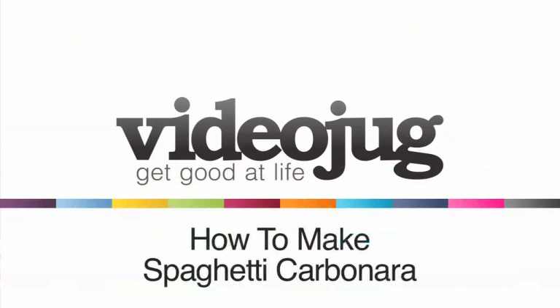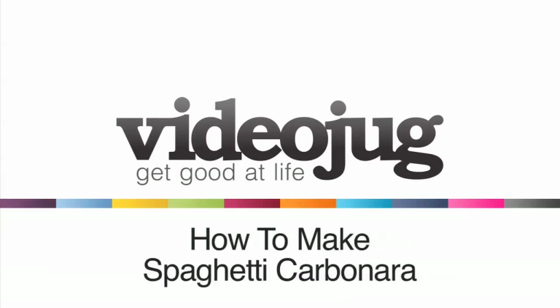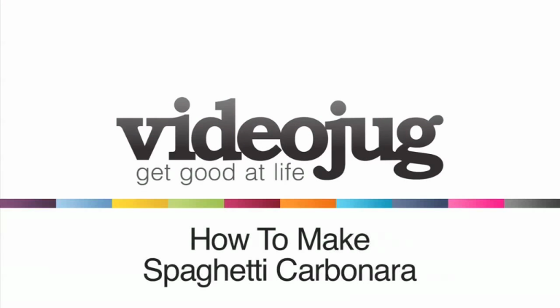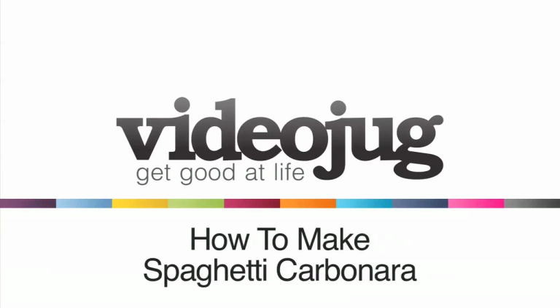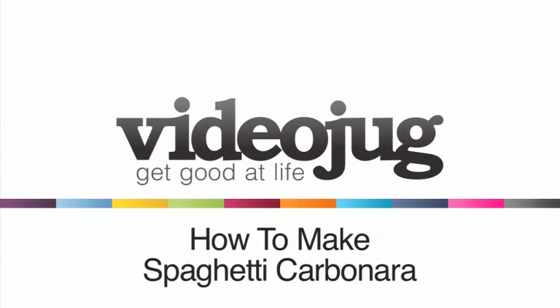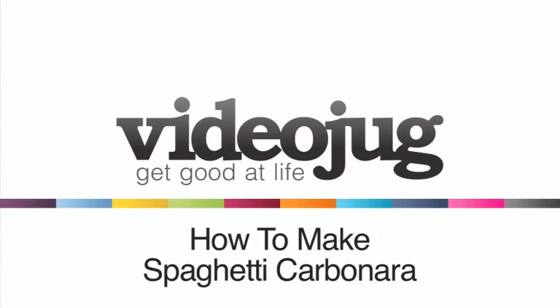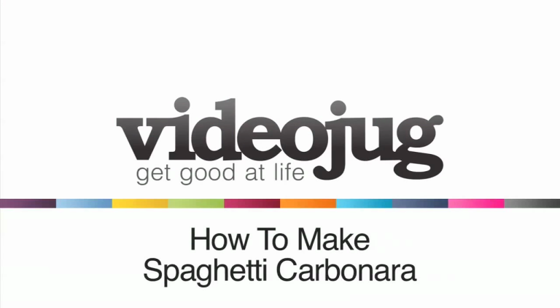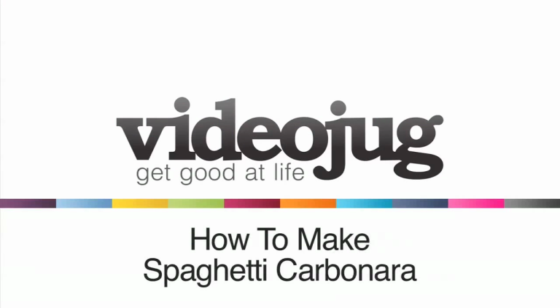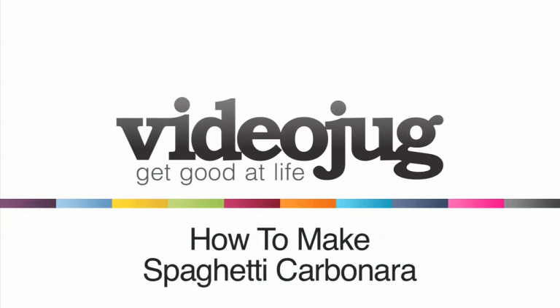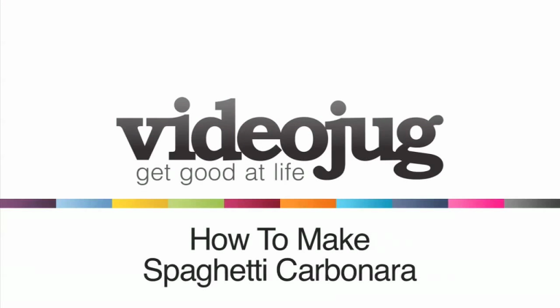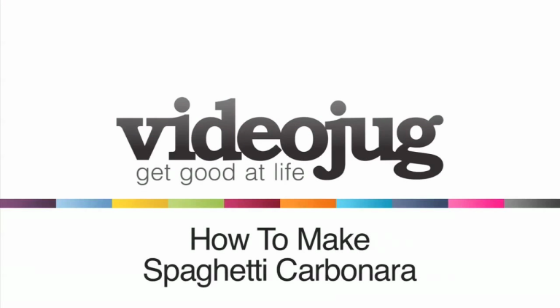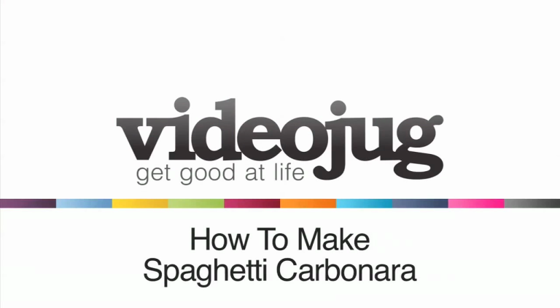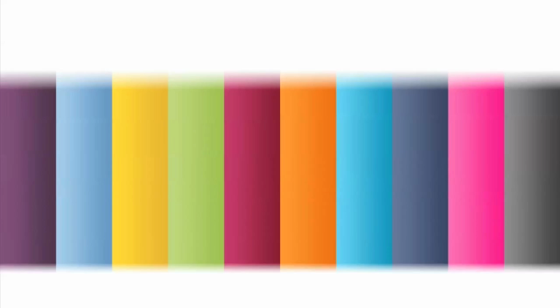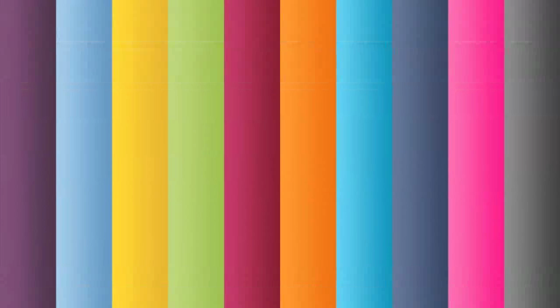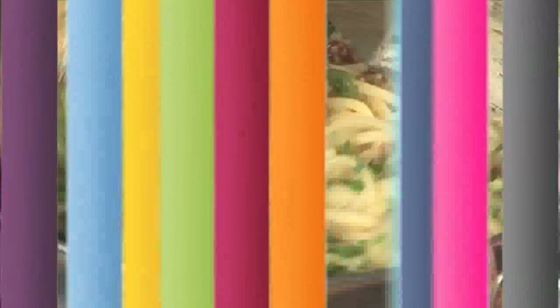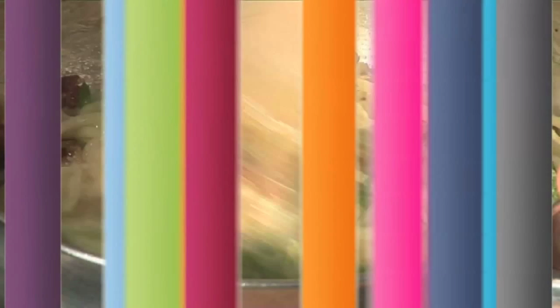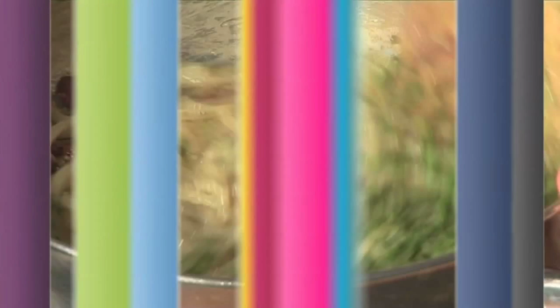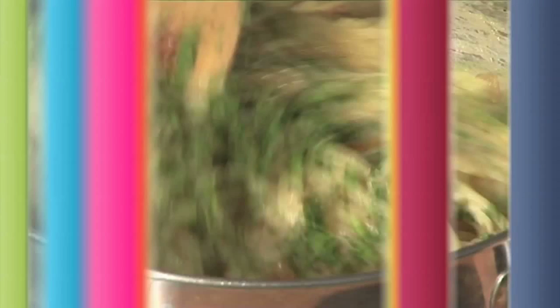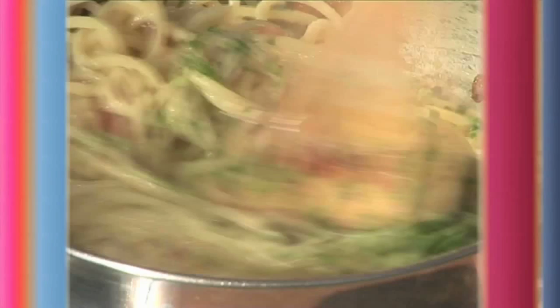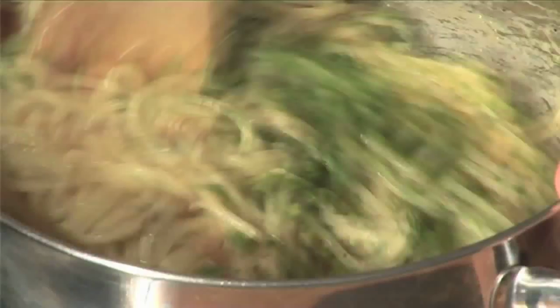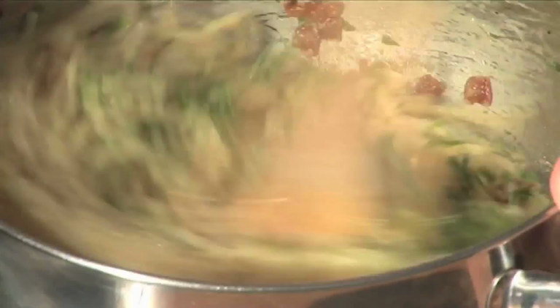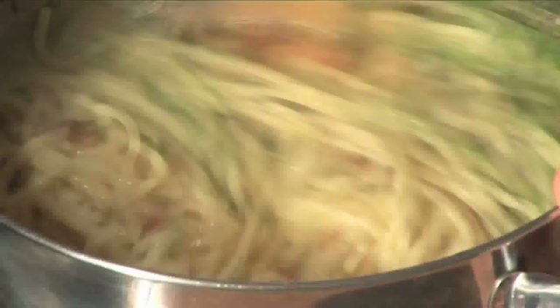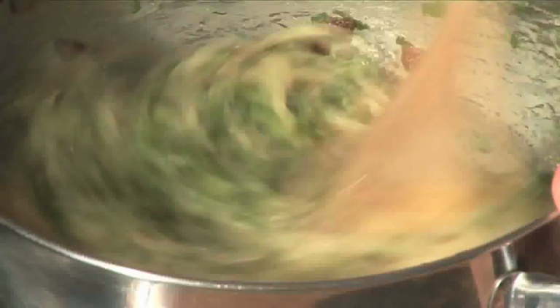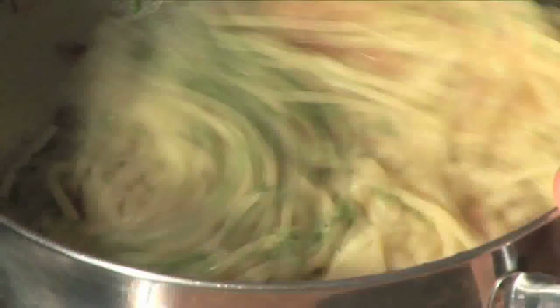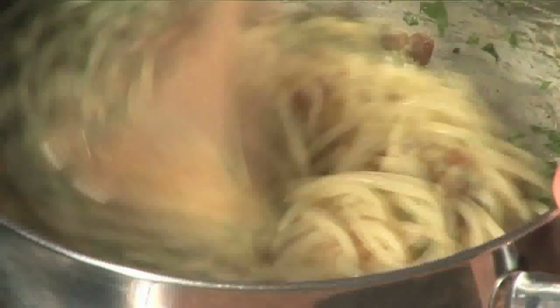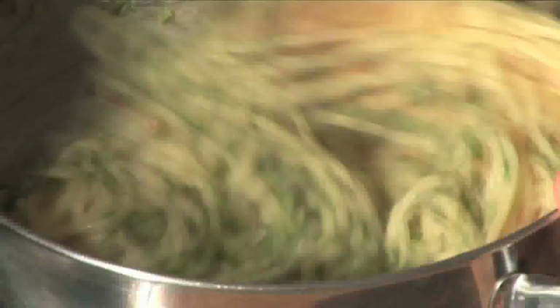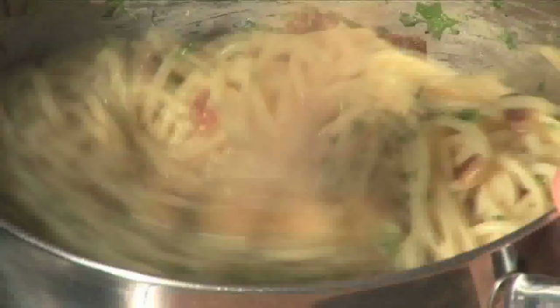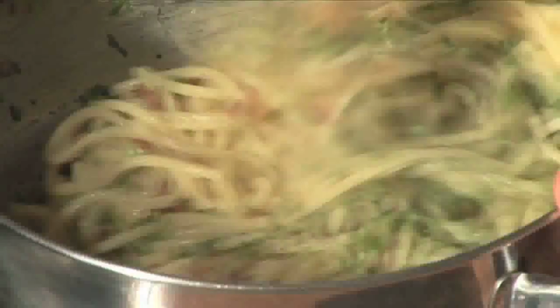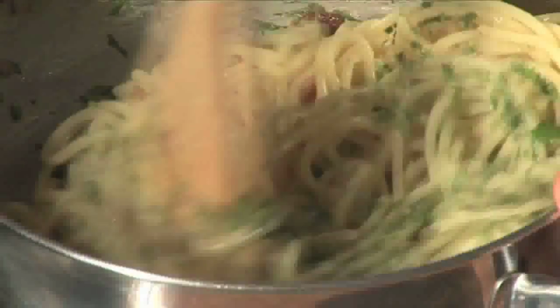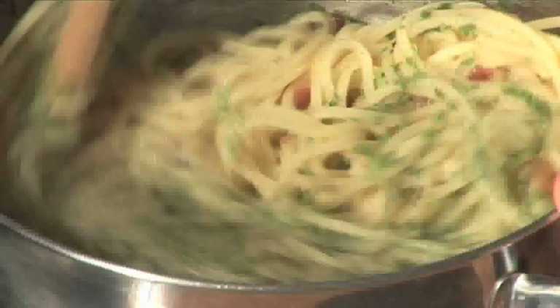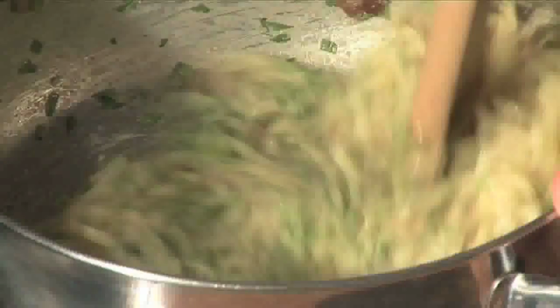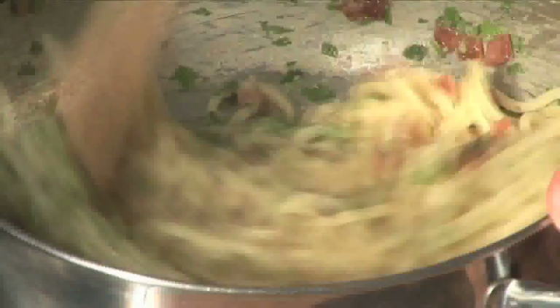Hello and welcome to Videojug. We're going to make a spaghetti carbonara.